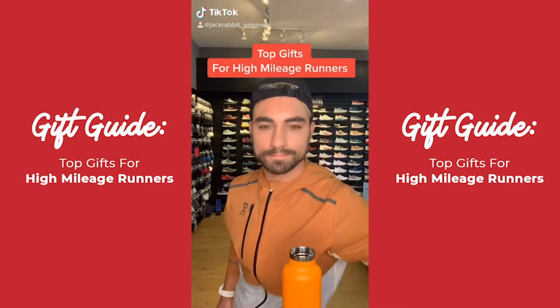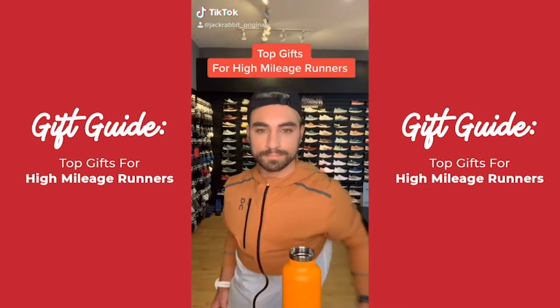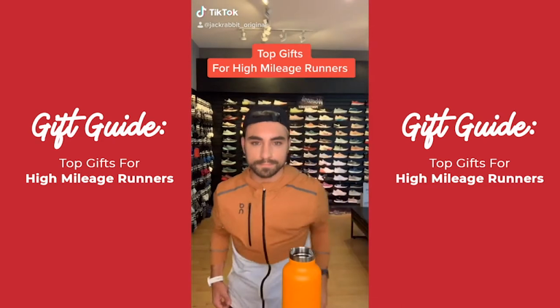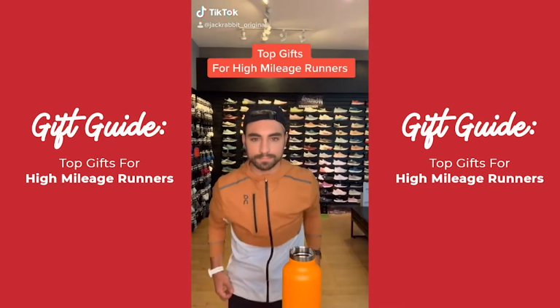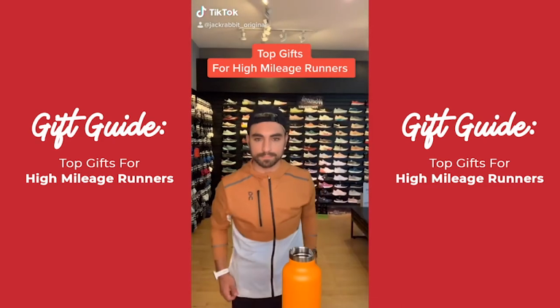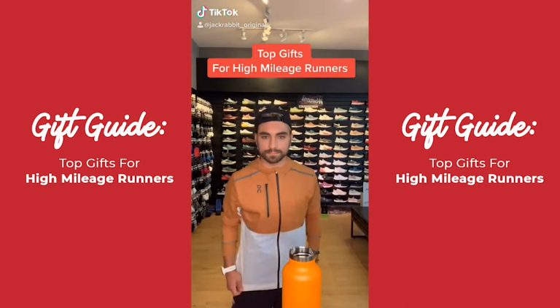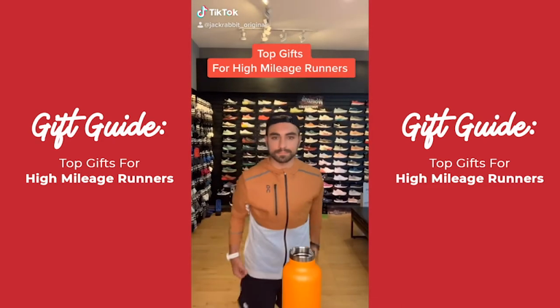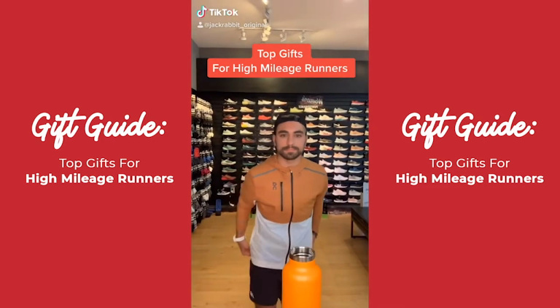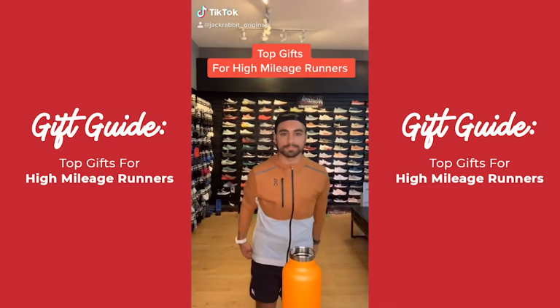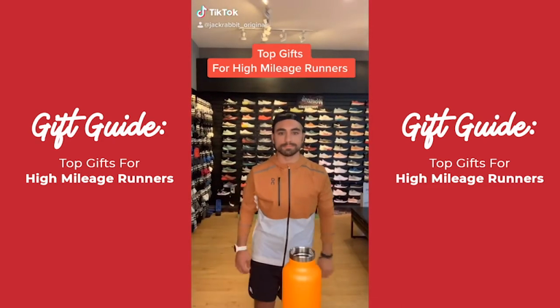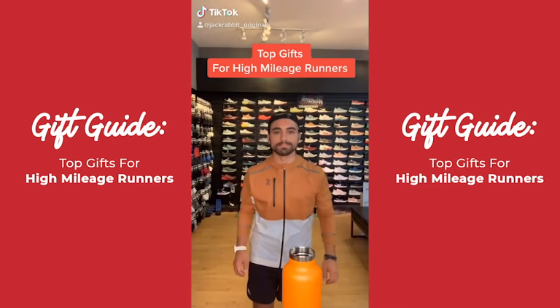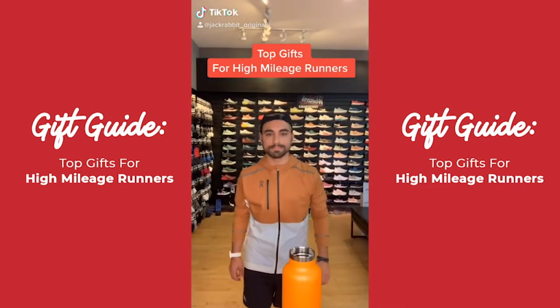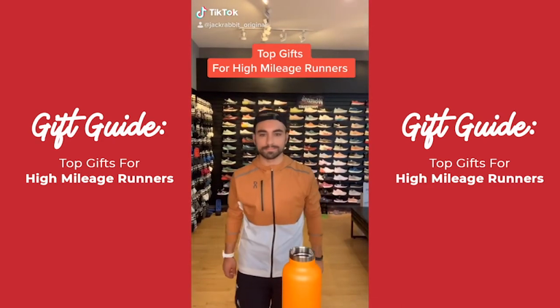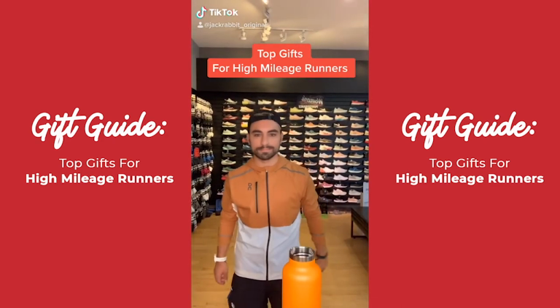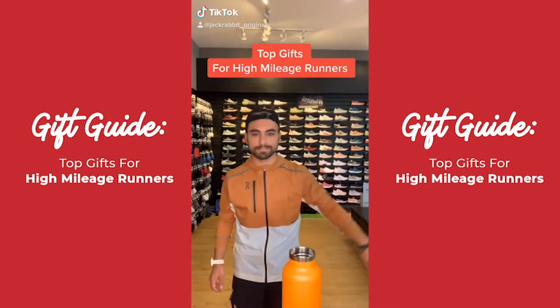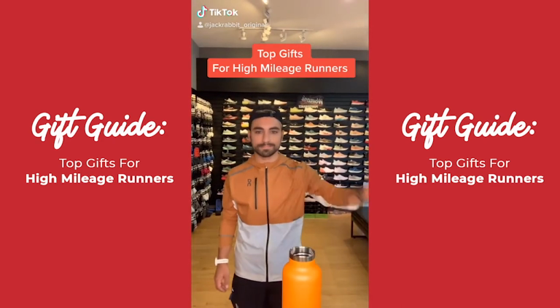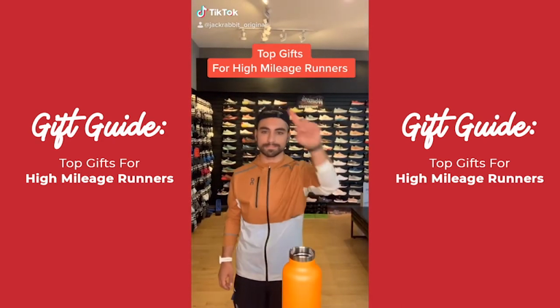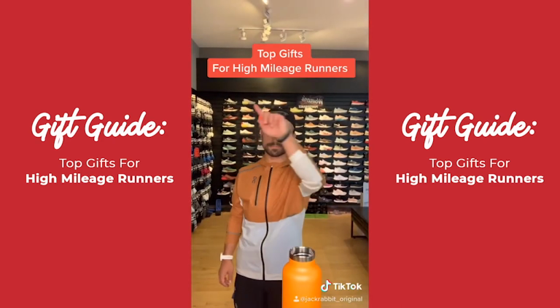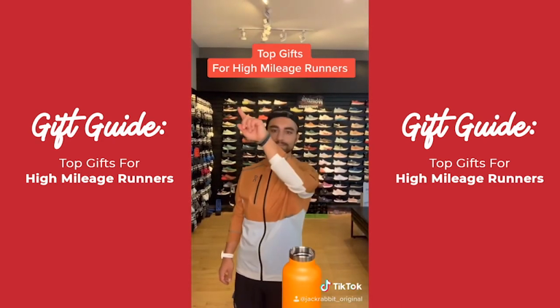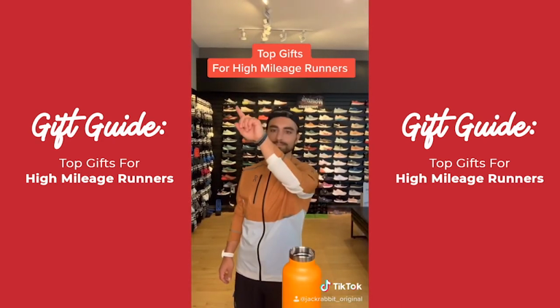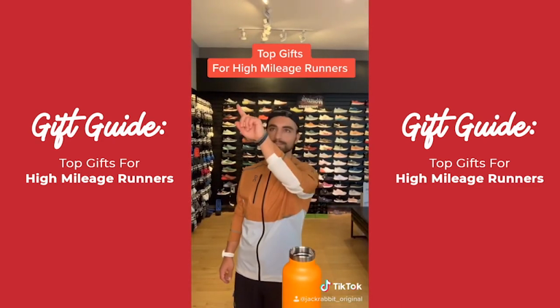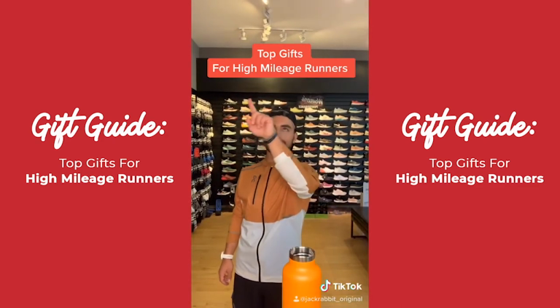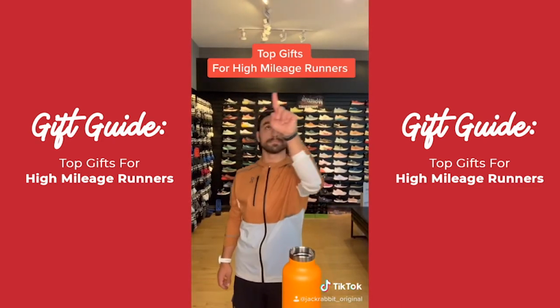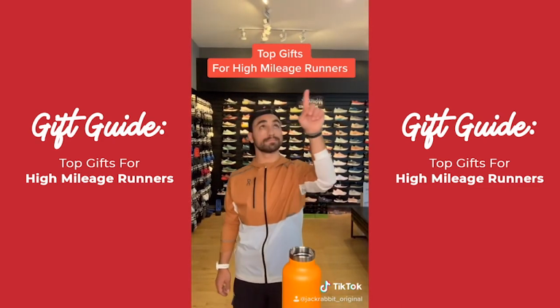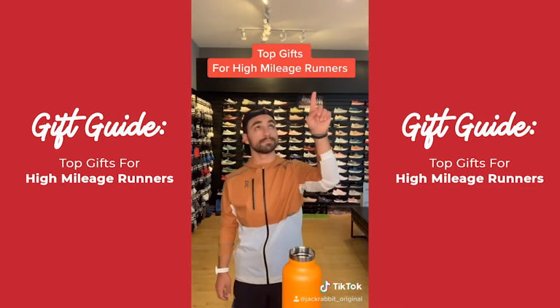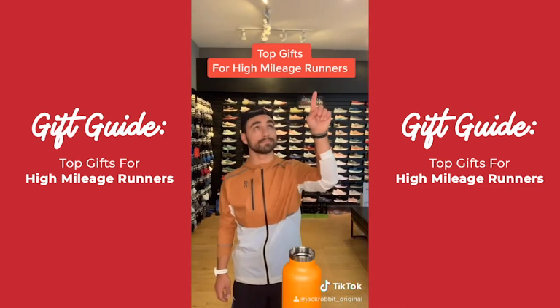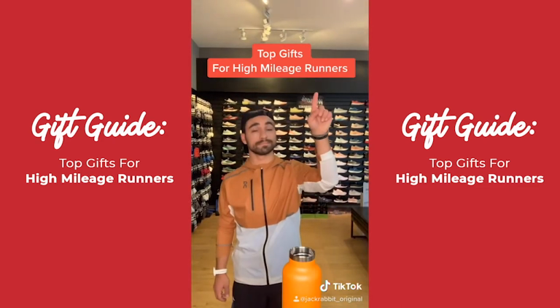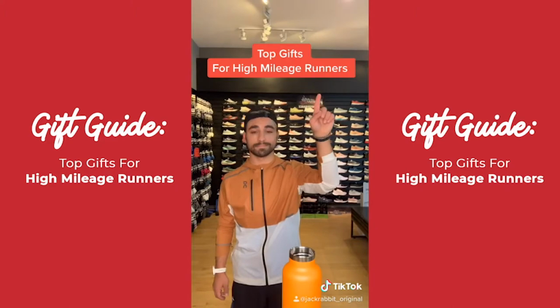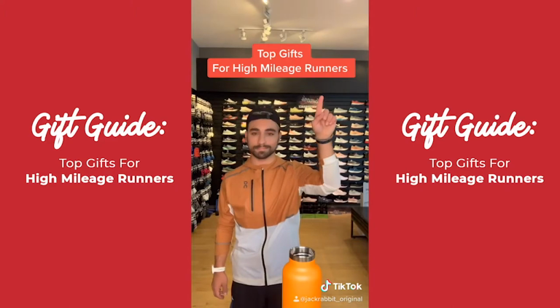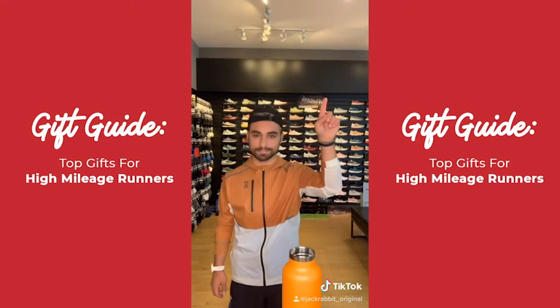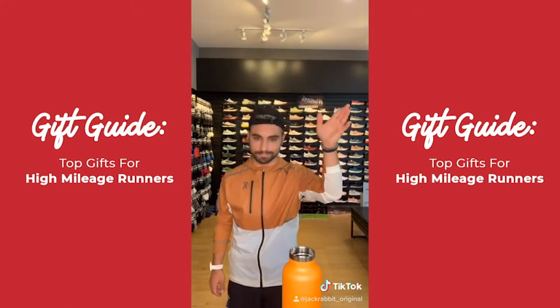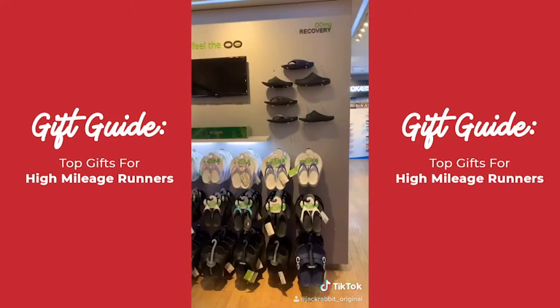What's up guys? This is Andrew from Jackrabbit HQ and today I'm showing you top gifts for high mileage runners. Let's do it.